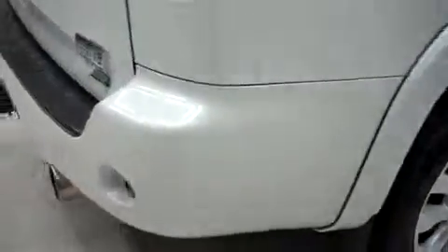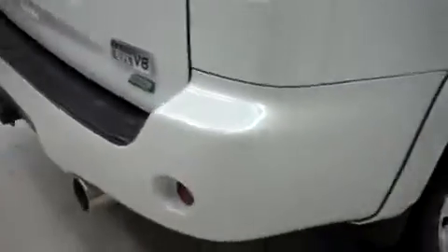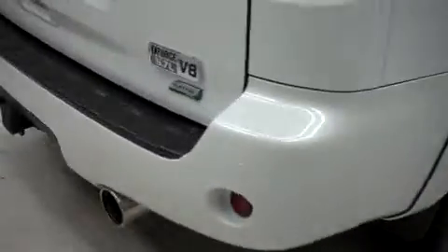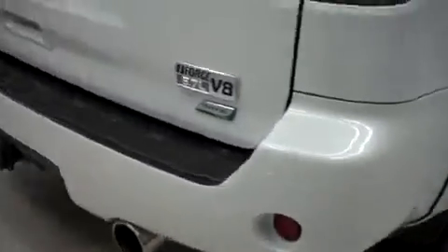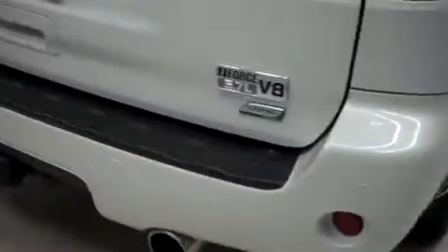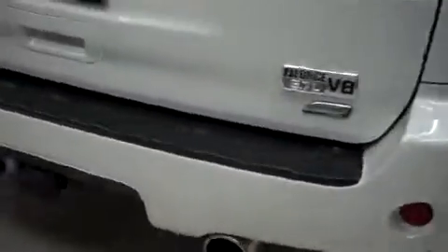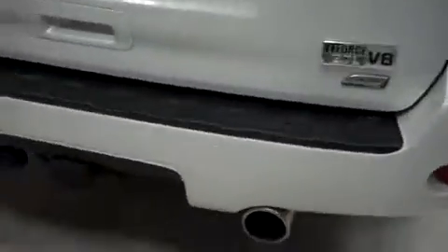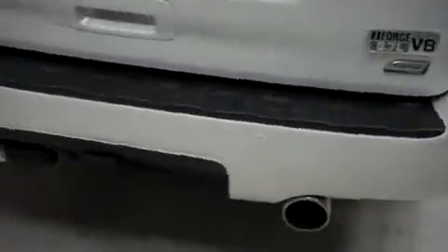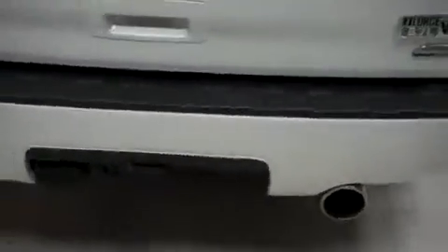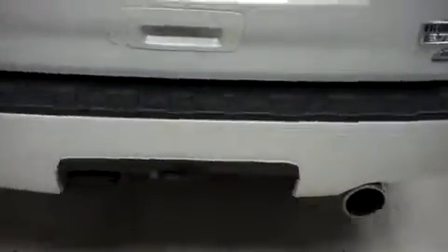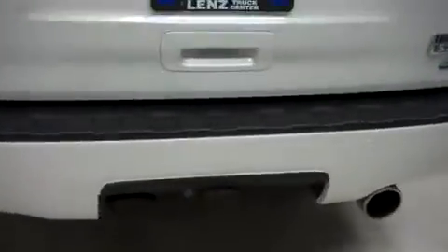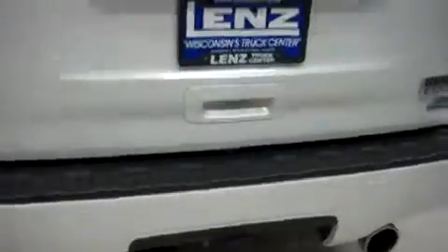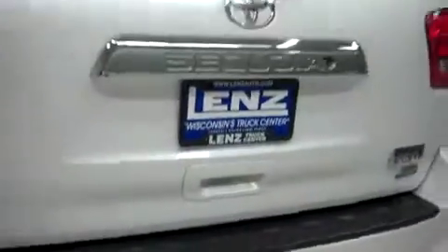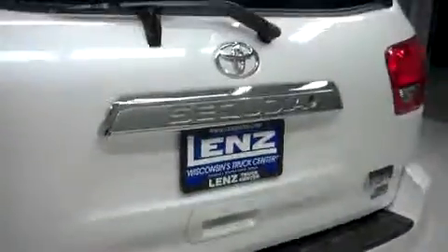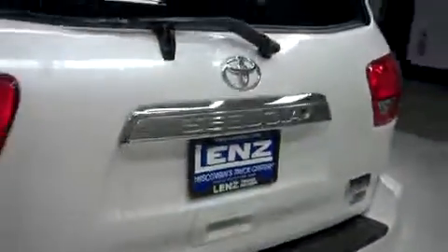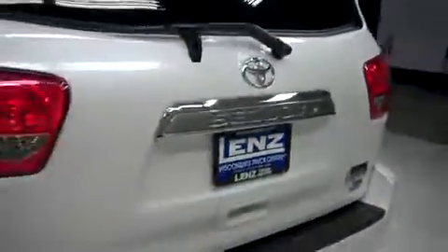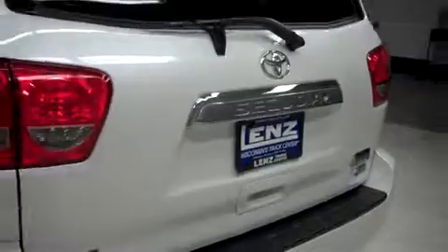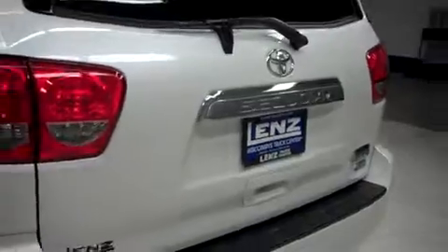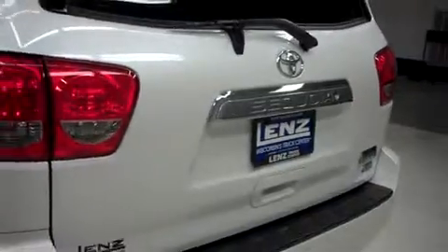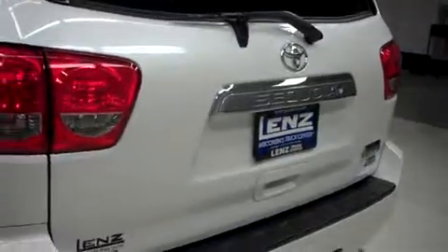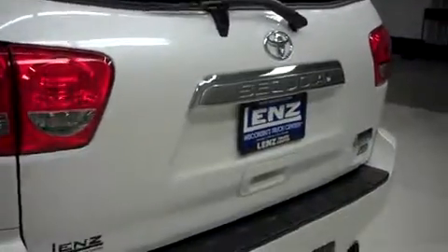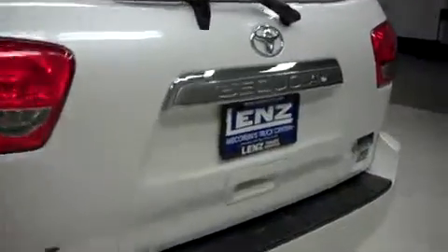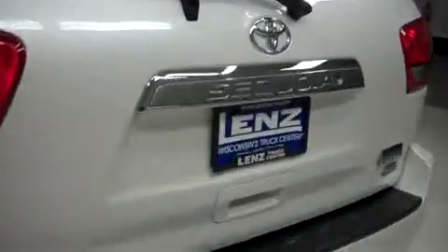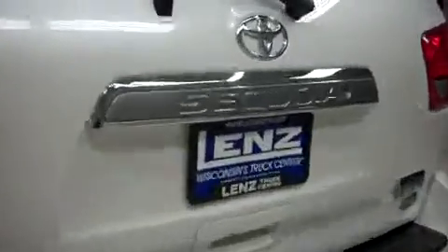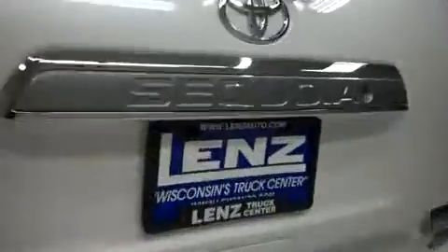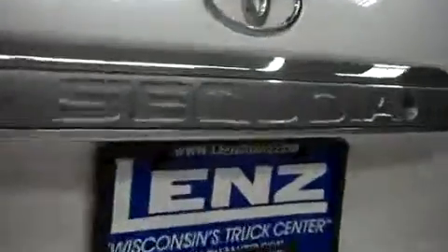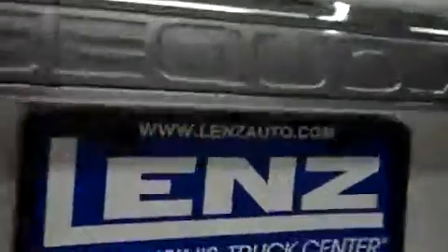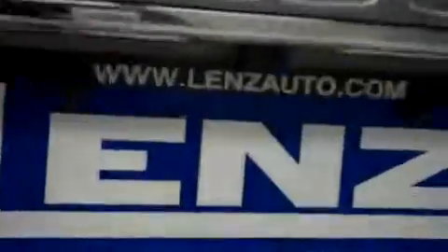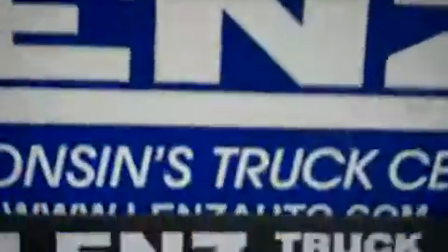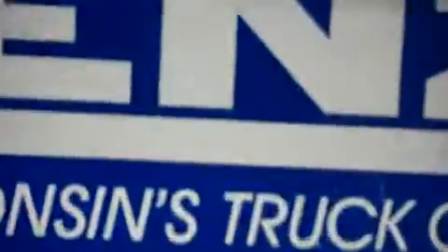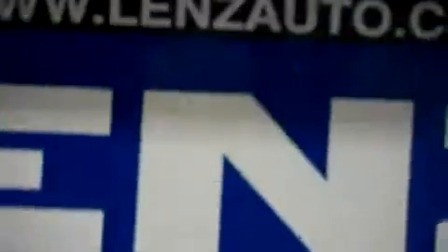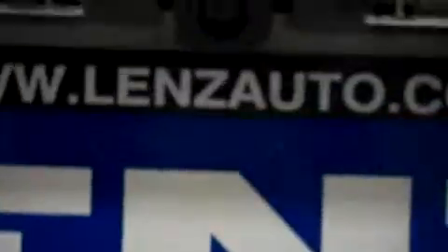This Toyota has the factory bumper and towing package, a power-assisted rear gate, and it also has a reverse camera.